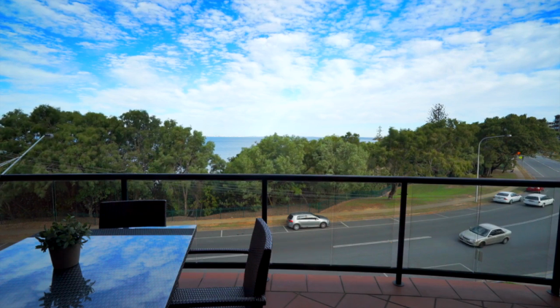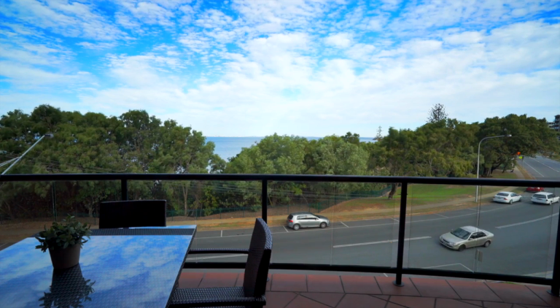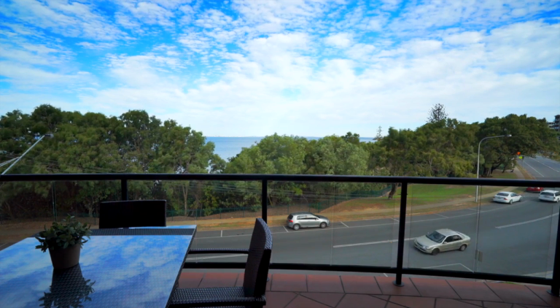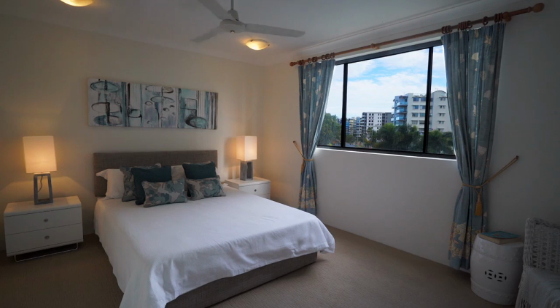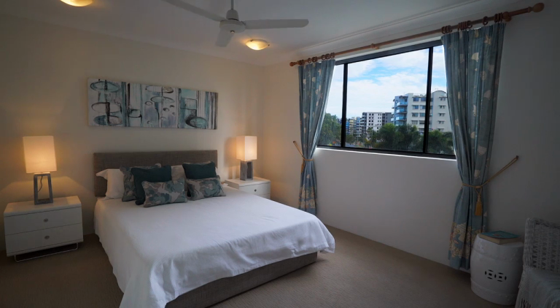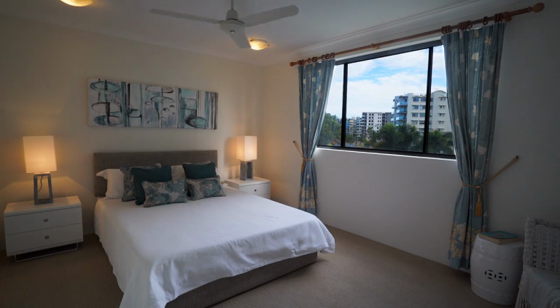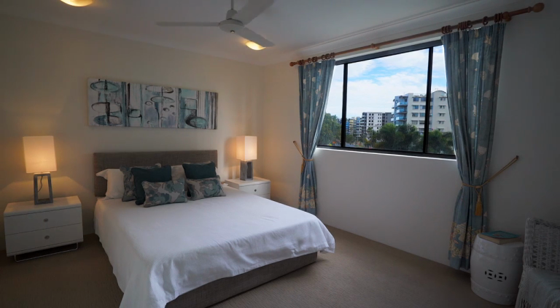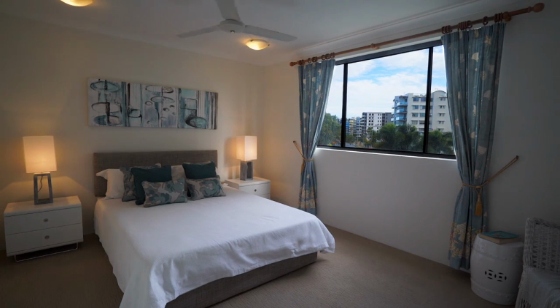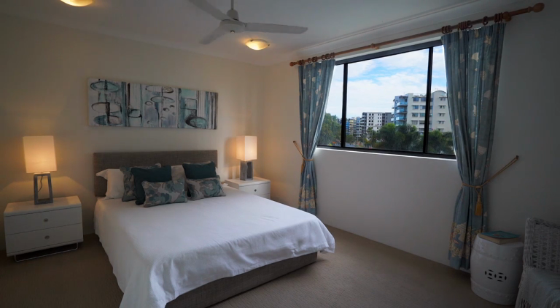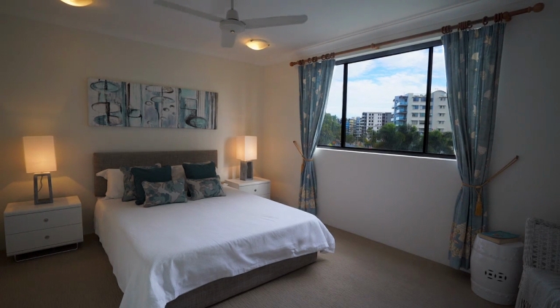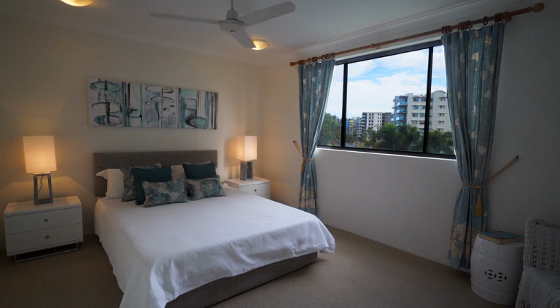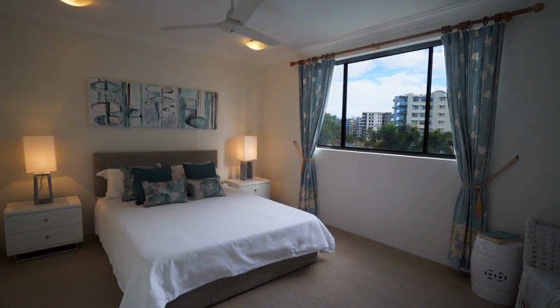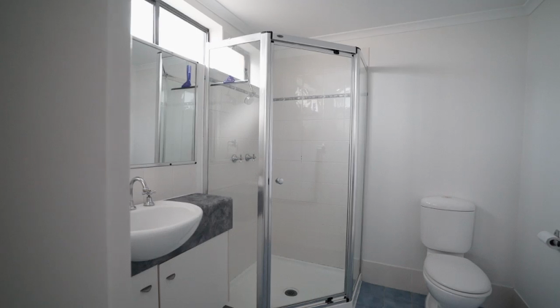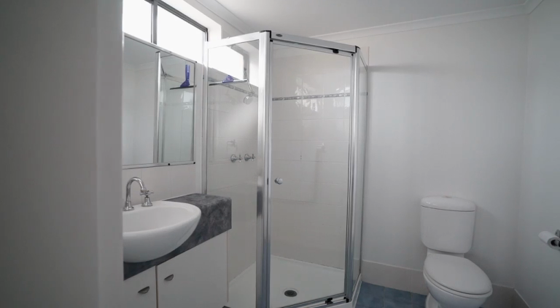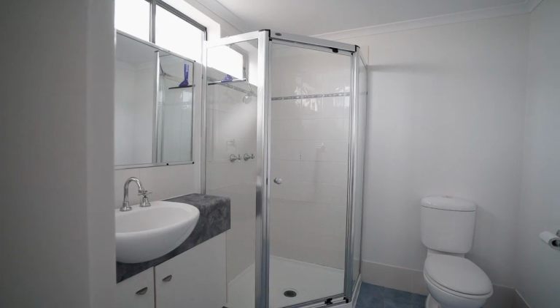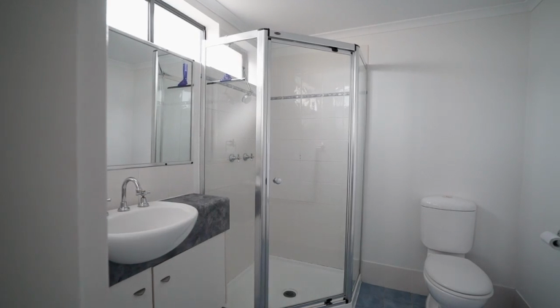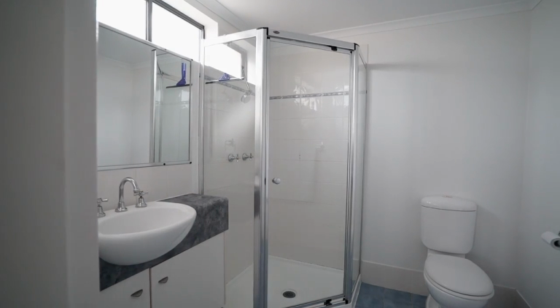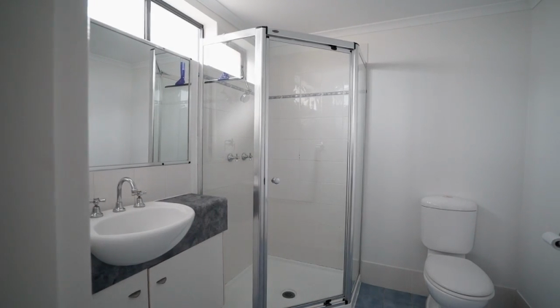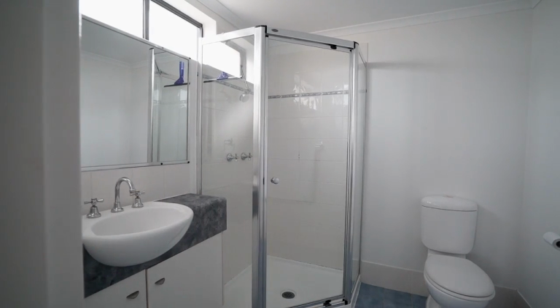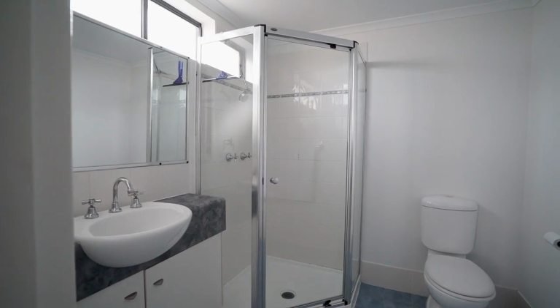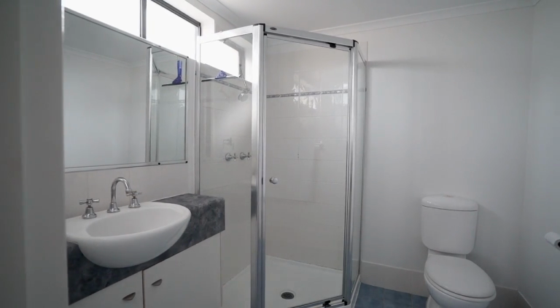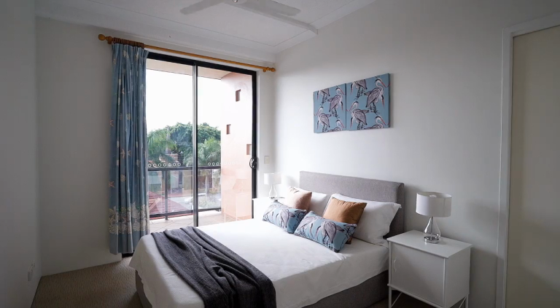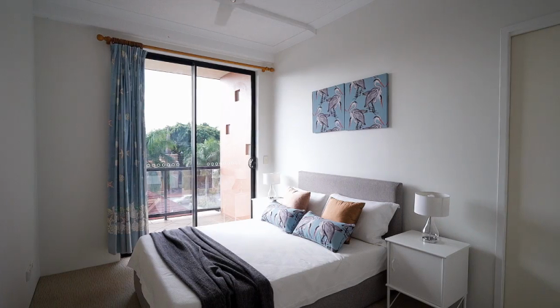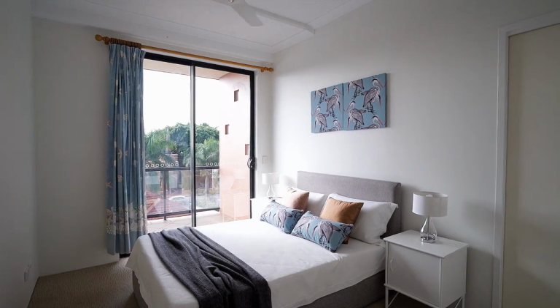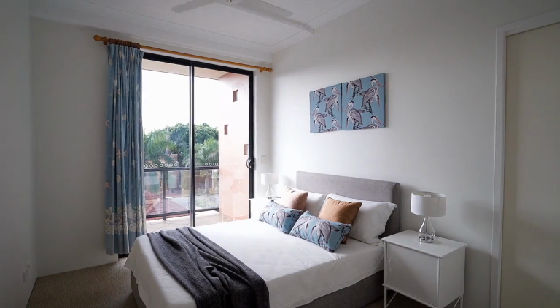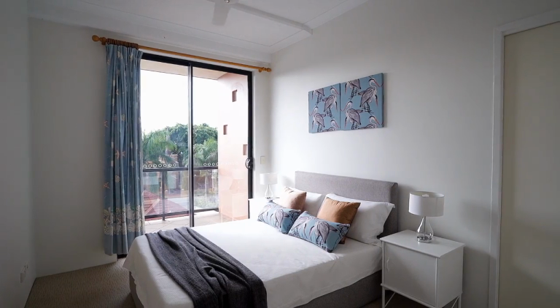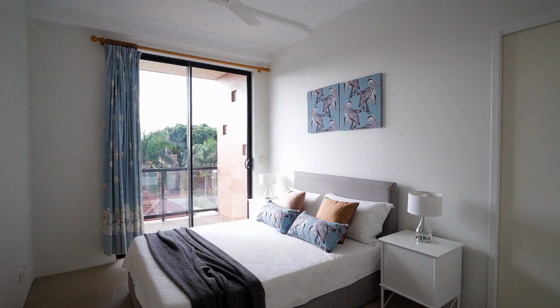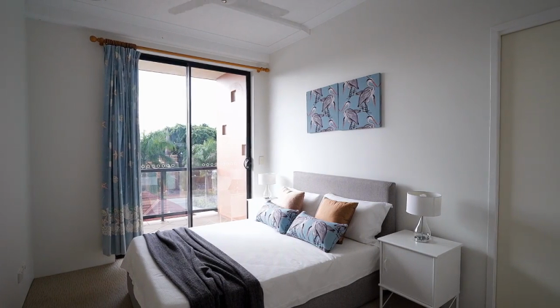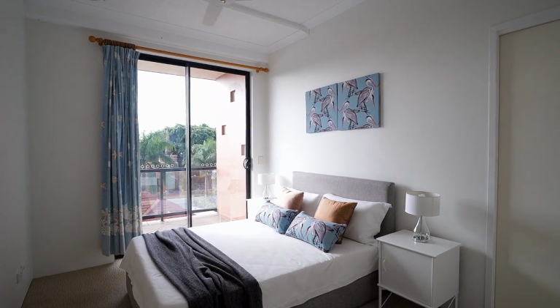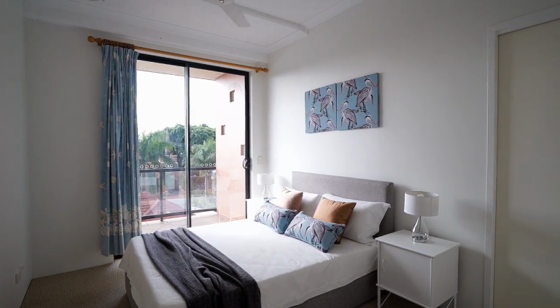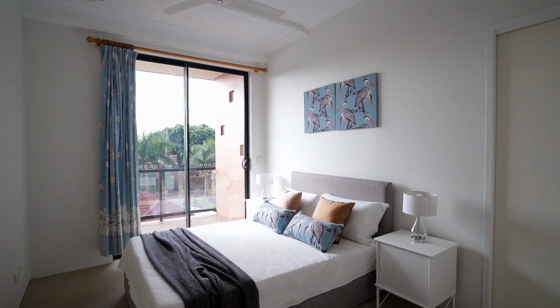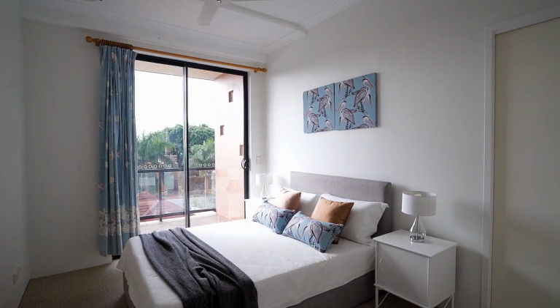The master bedroom boasts a walk-in robe with ensuite. The second bedroom has its own huge wraparound balcony.